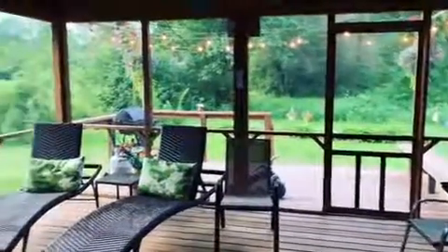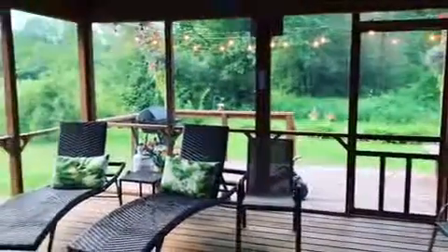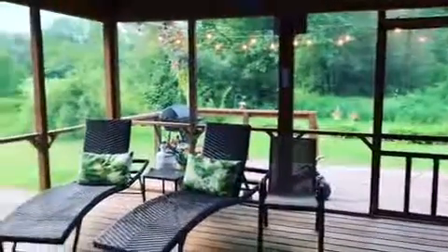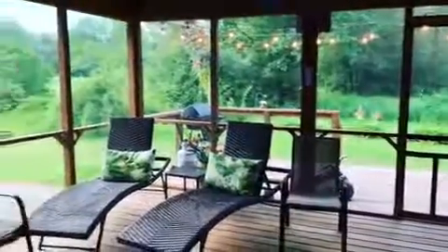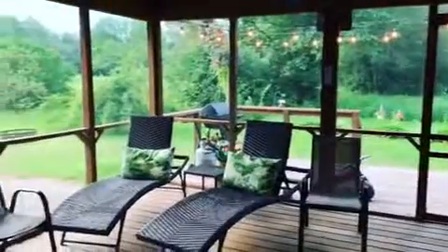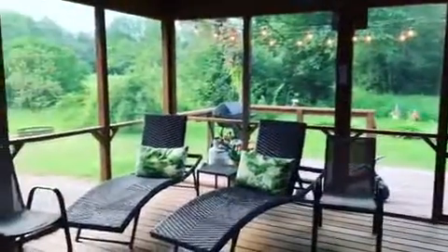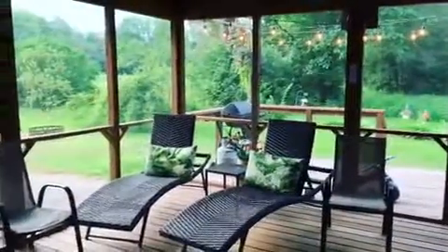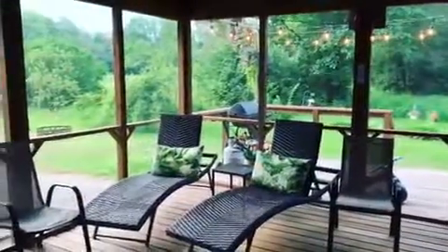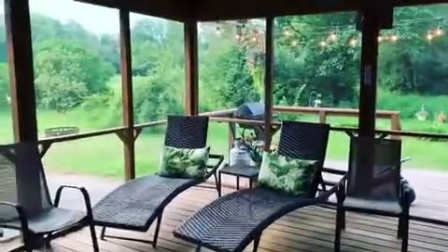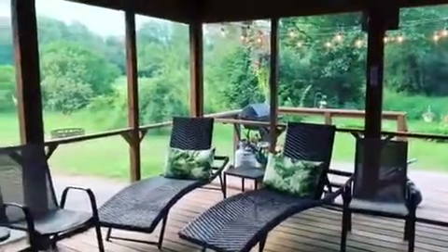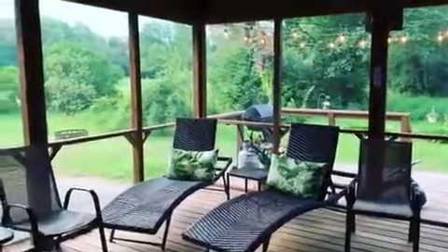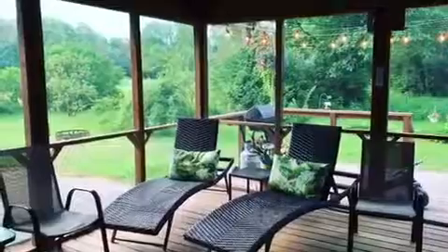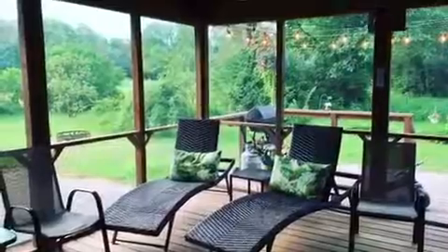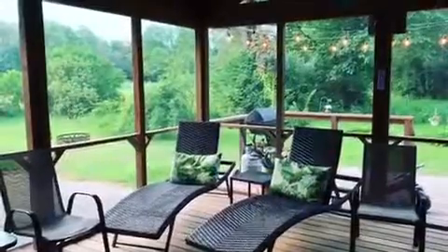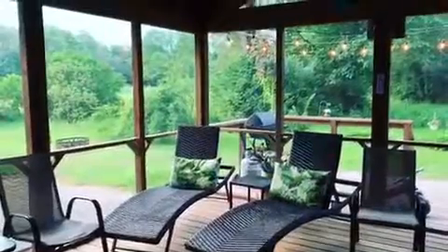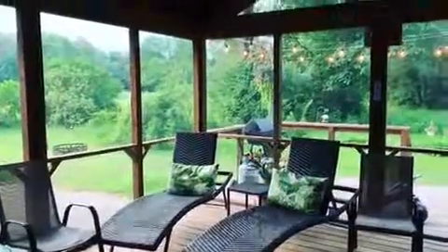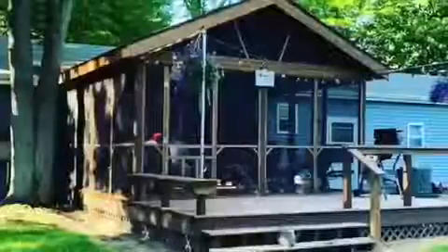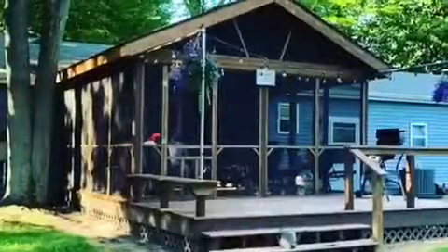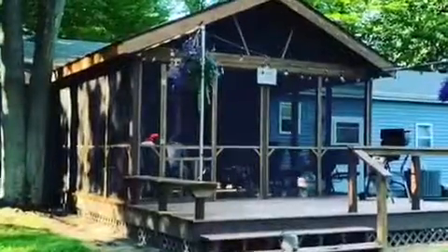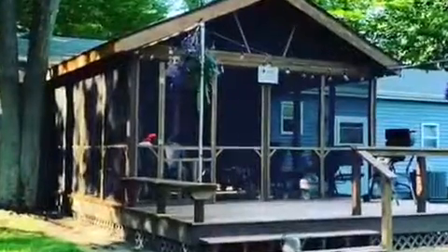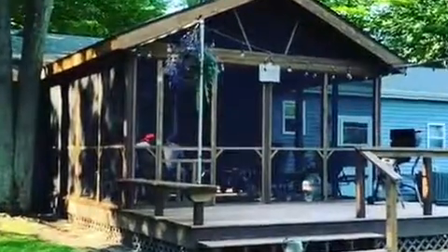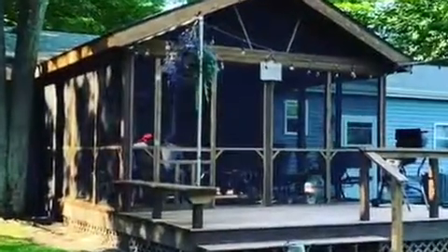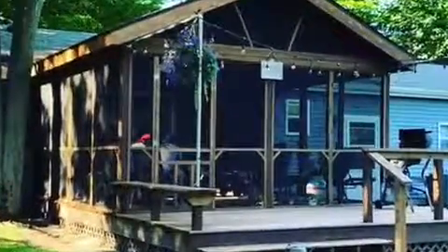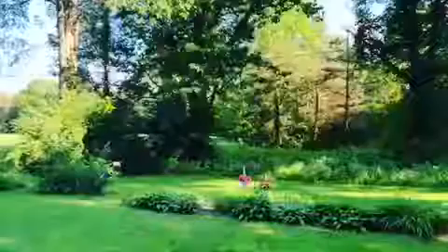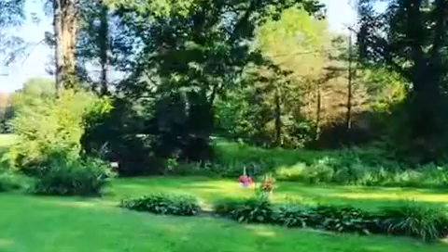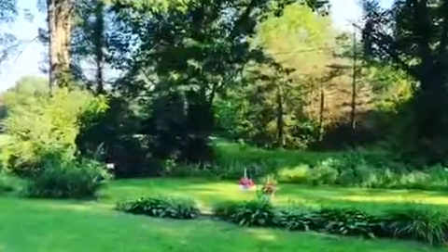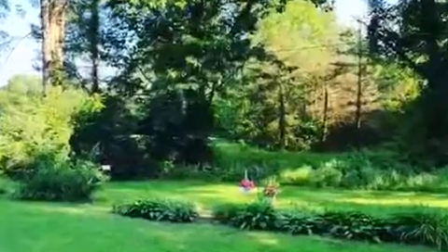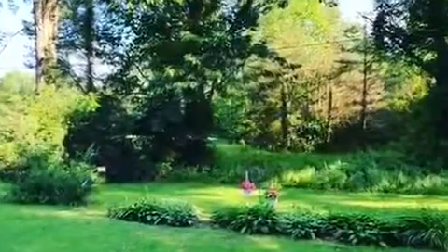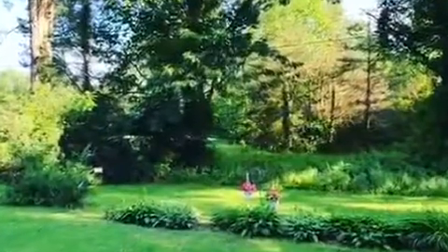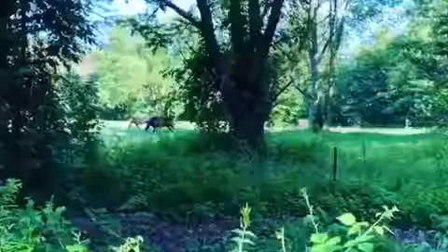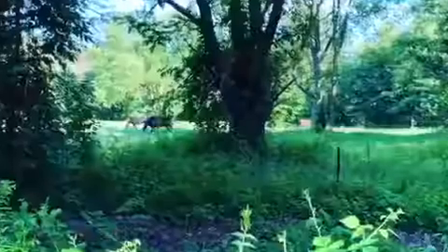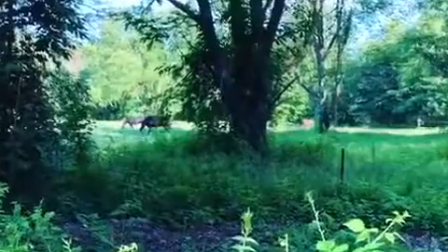I'm voting the number one room on the outside of the house is the screen porch. I'm Tonya Tyler — happy home, happy life.